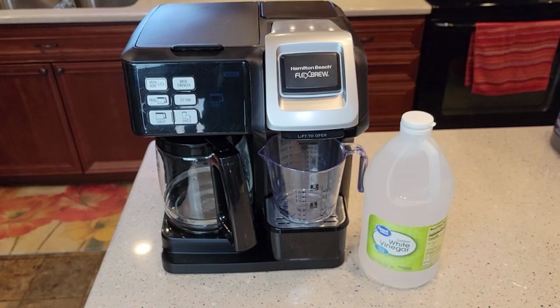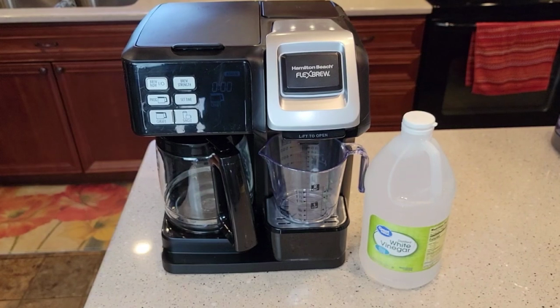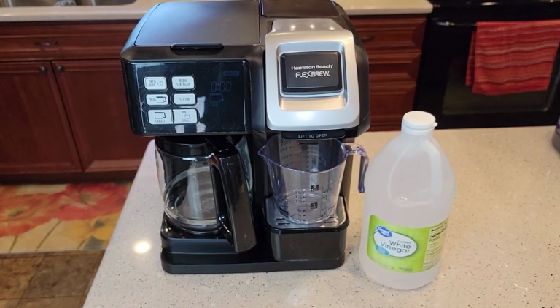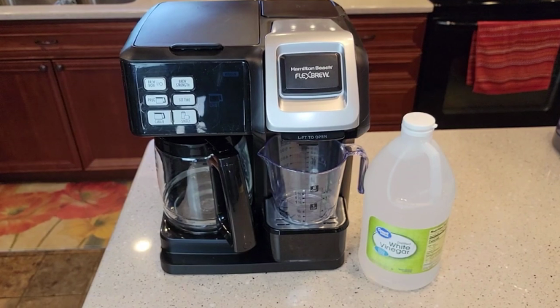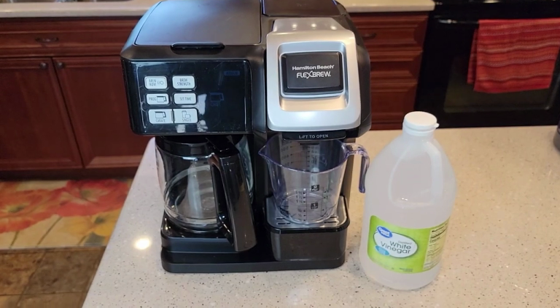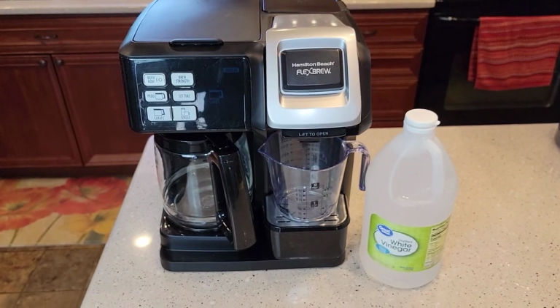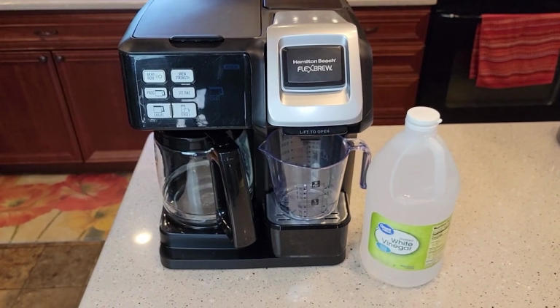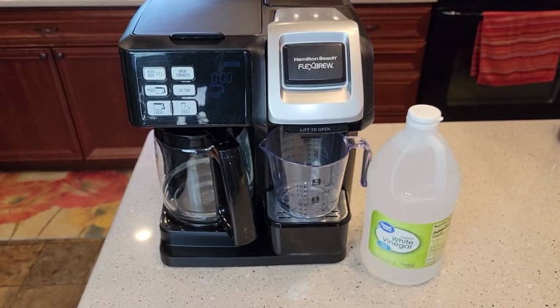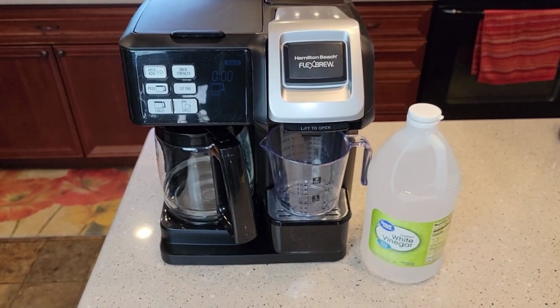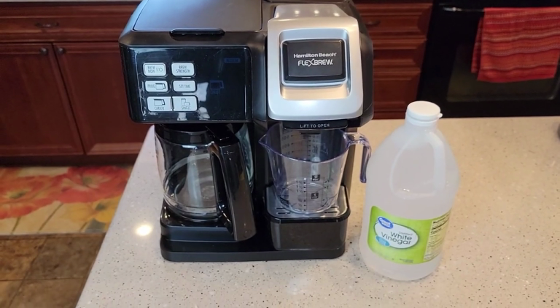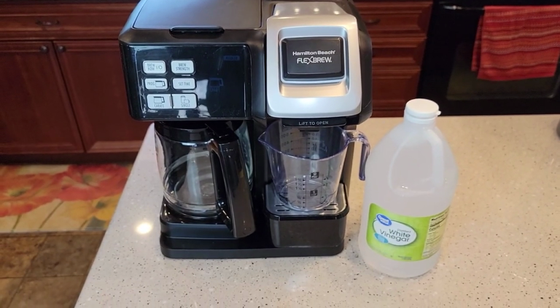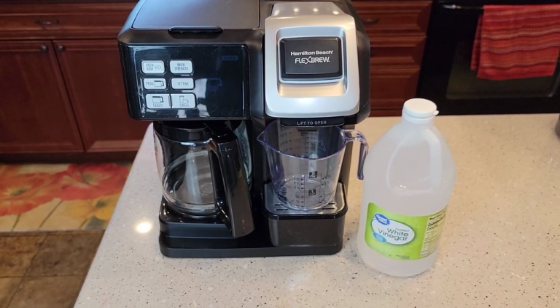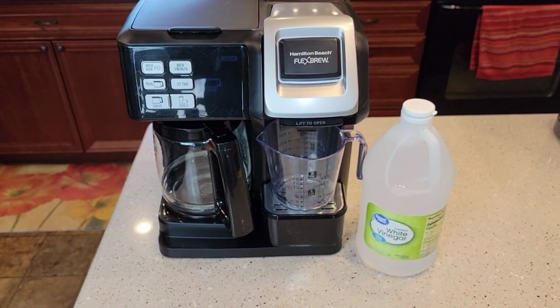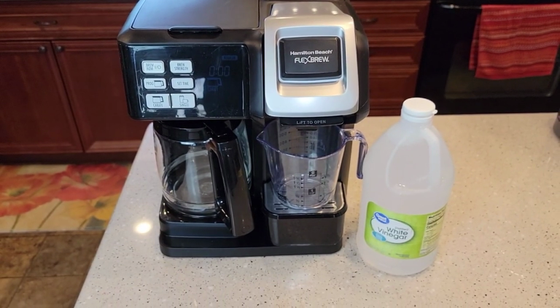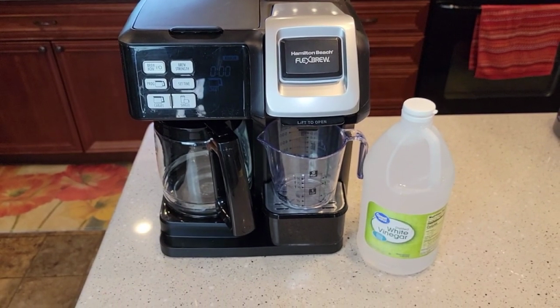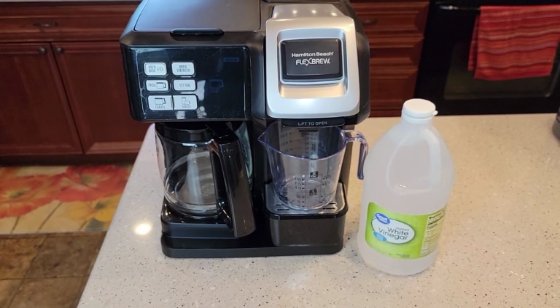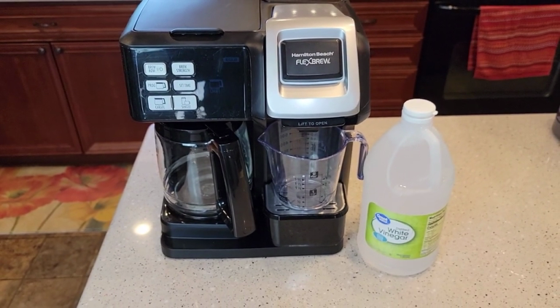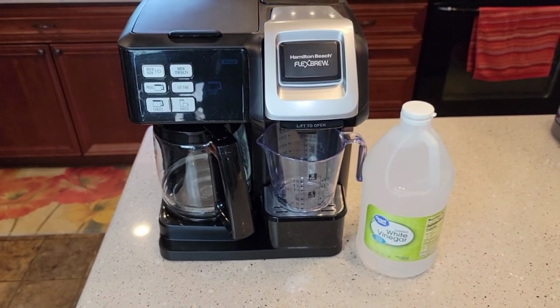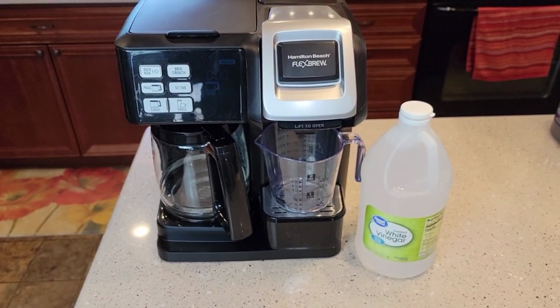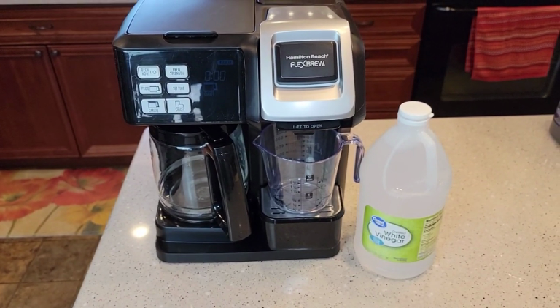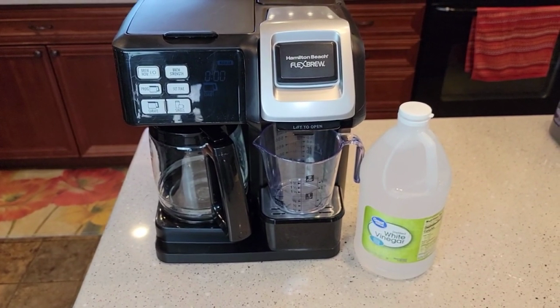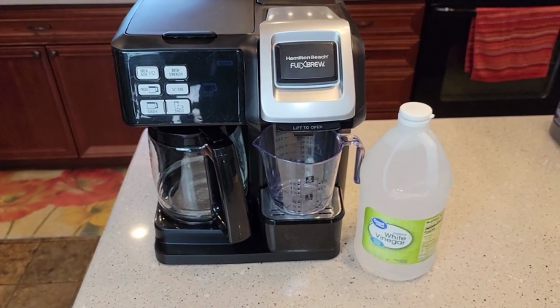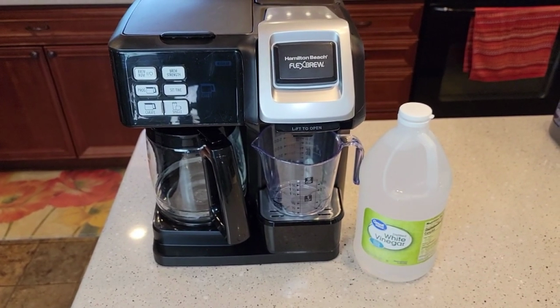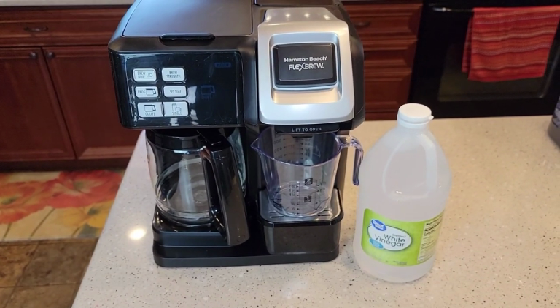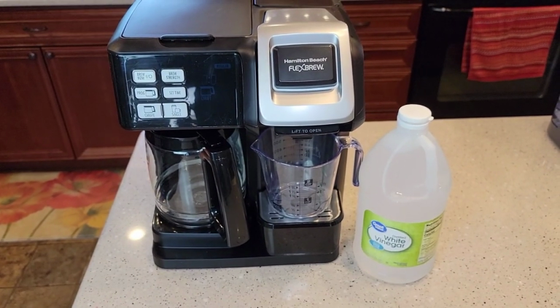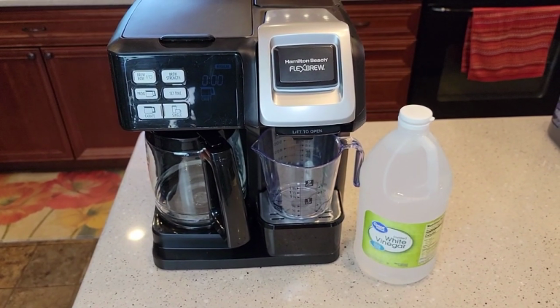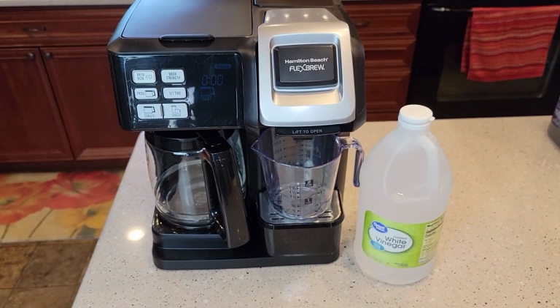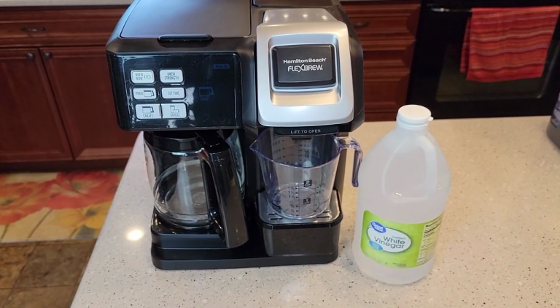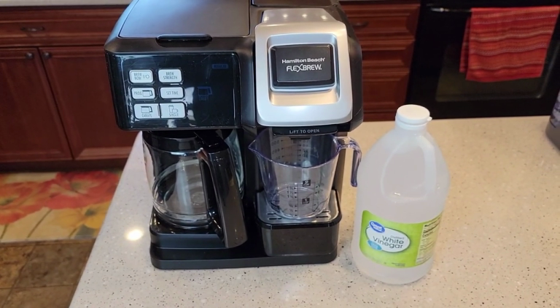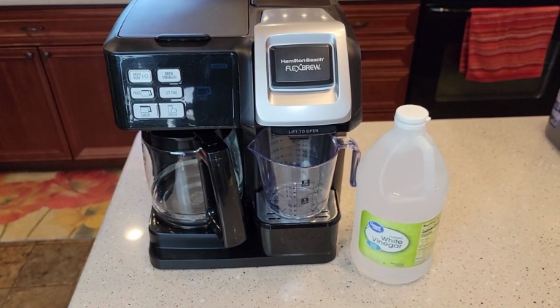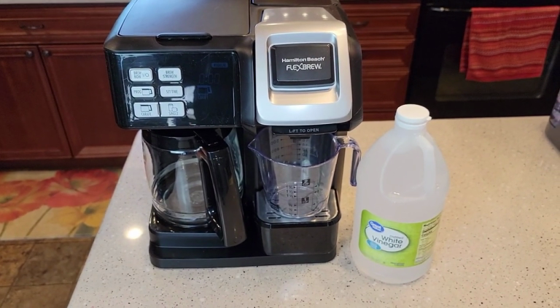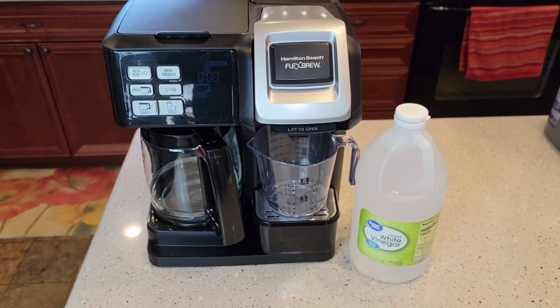Hello everyone, this is Just a Dad. Today I'm going to show you how to descale this Hamilton Beach Flex Brew.